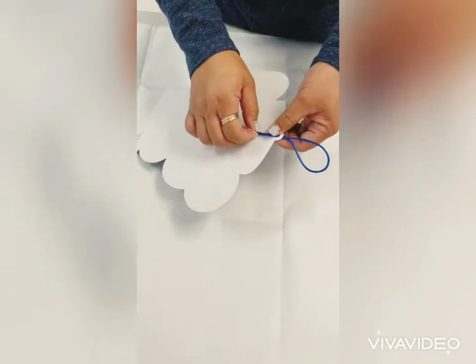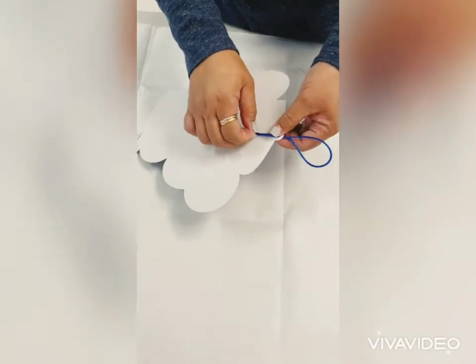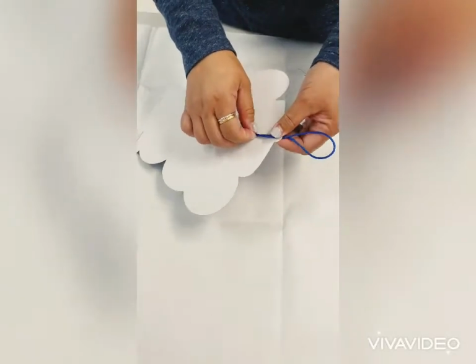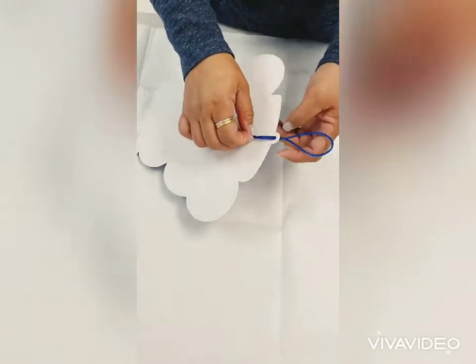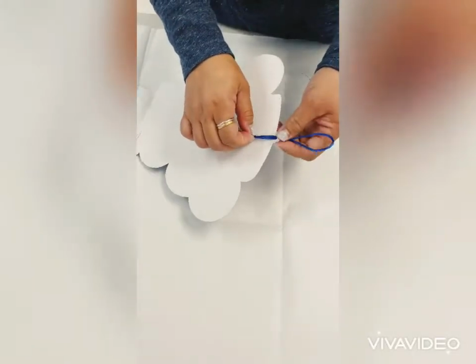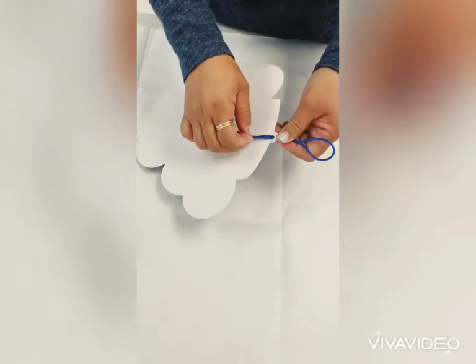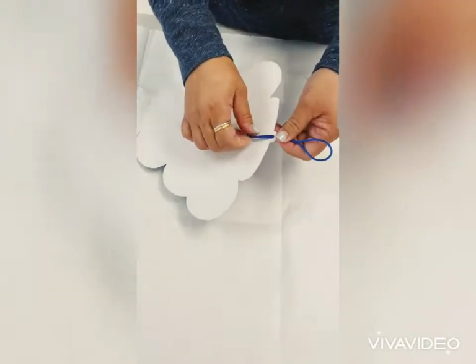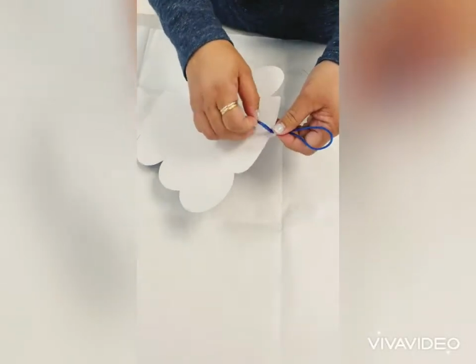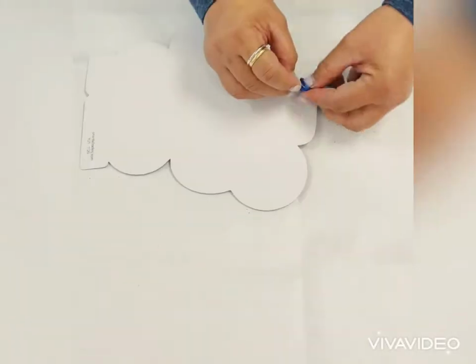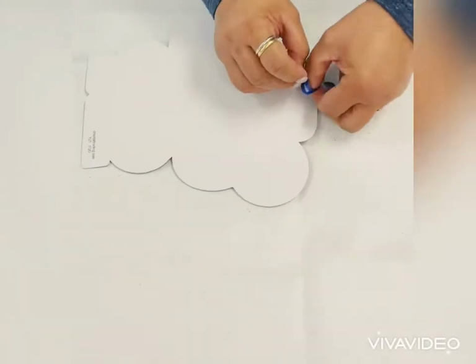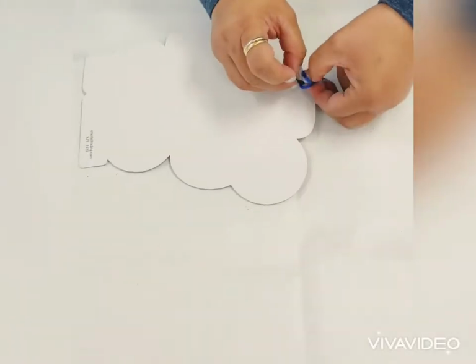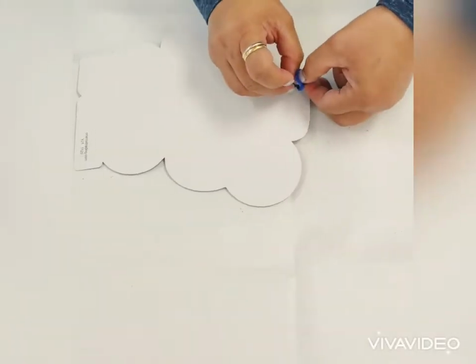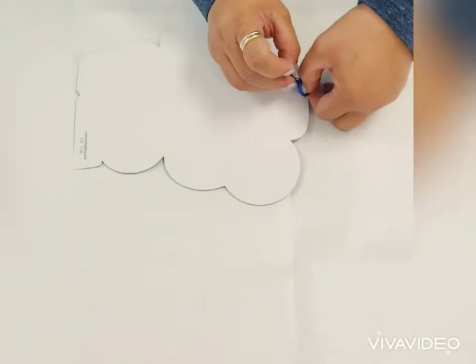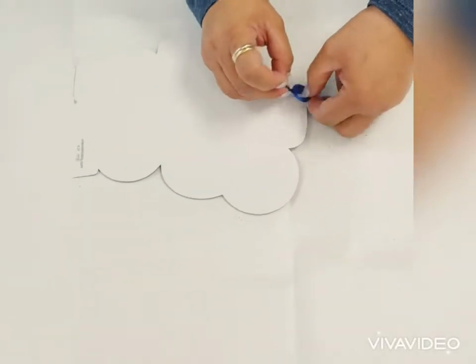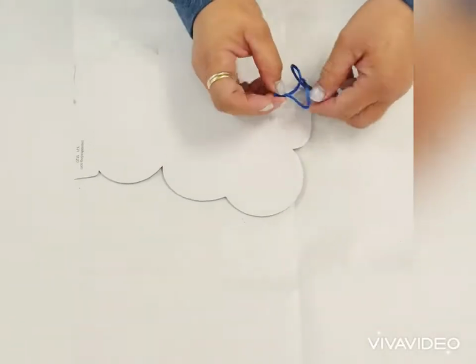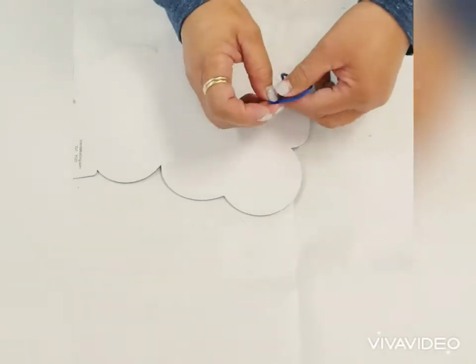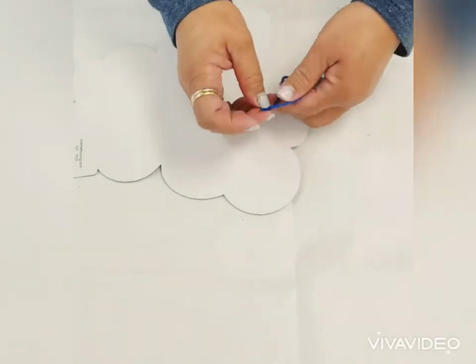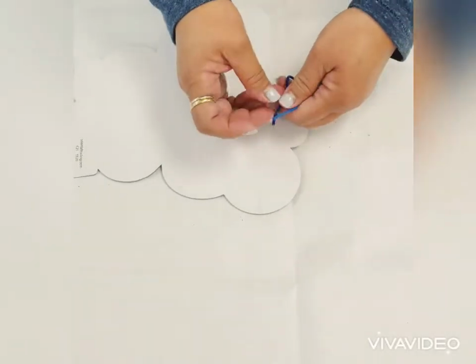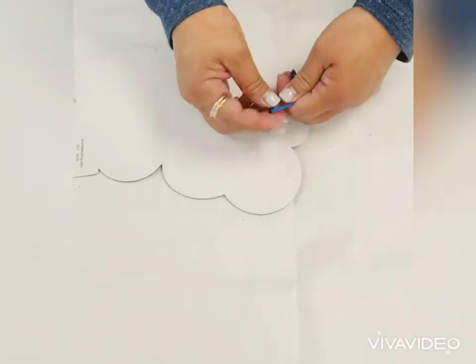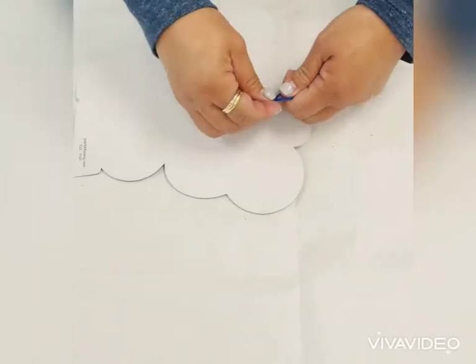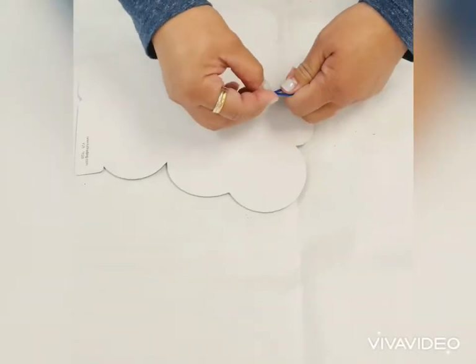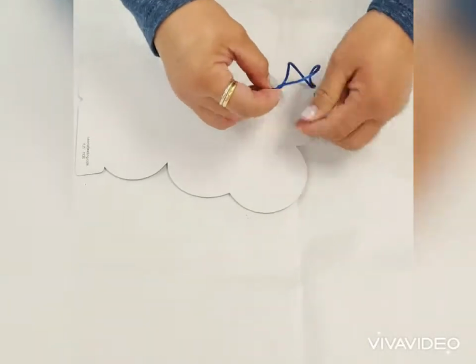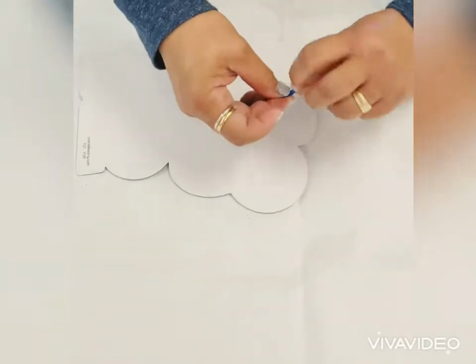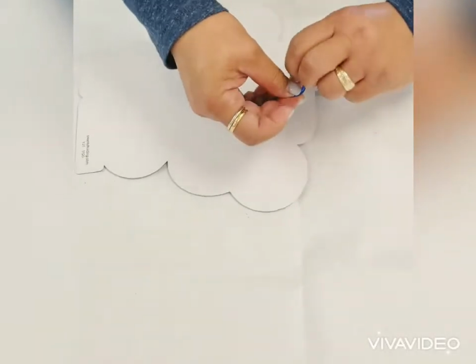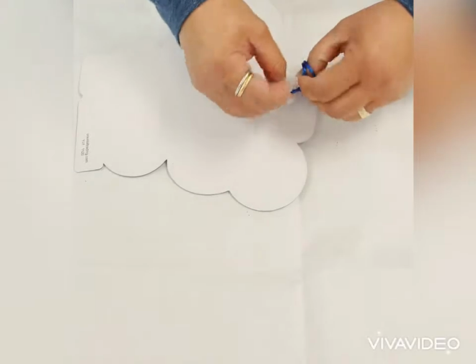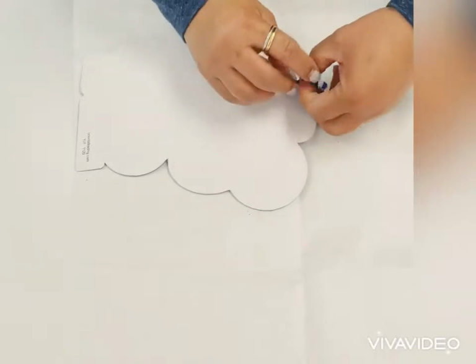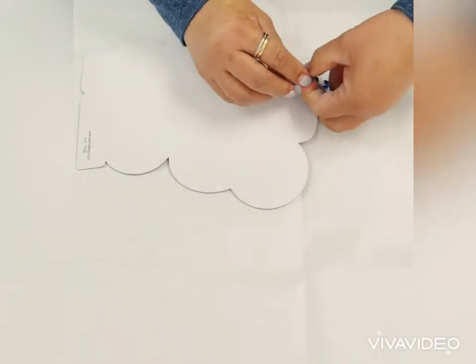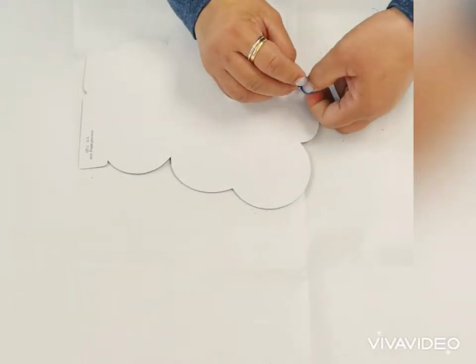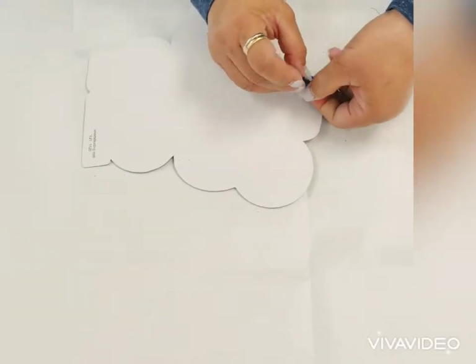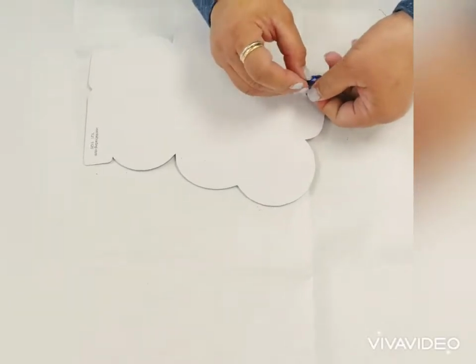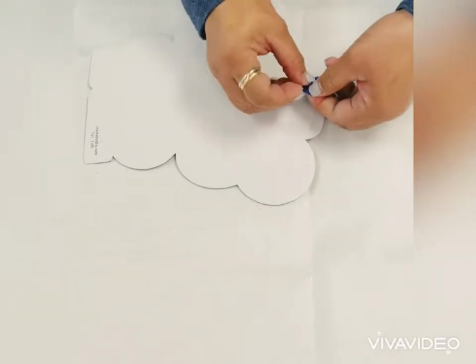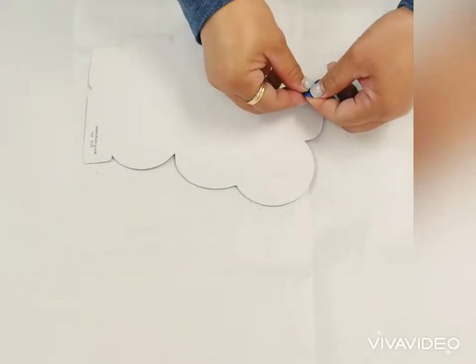Place and secure the string in the hole on top of the butterfly board template.